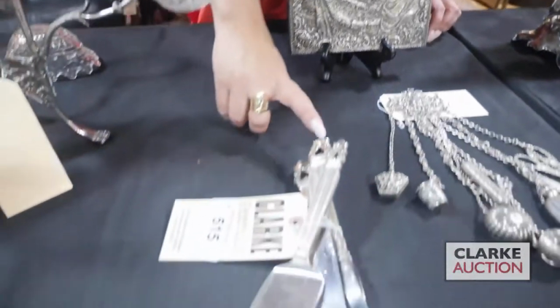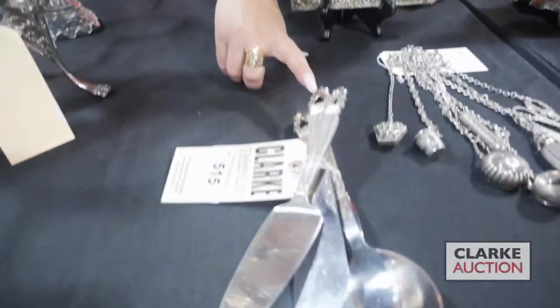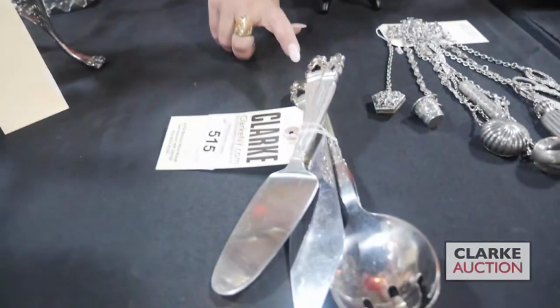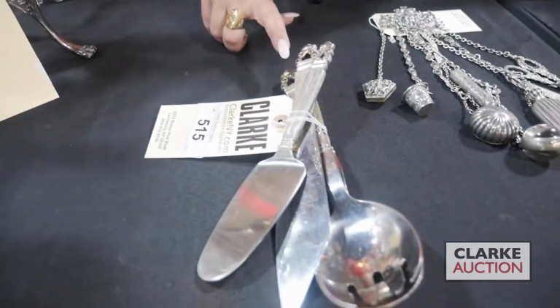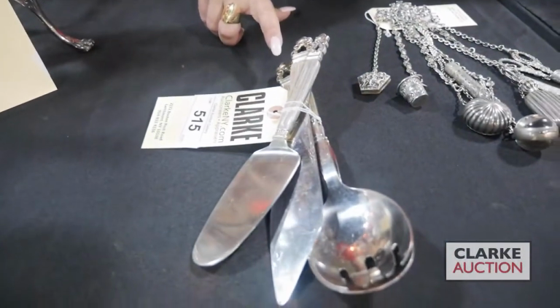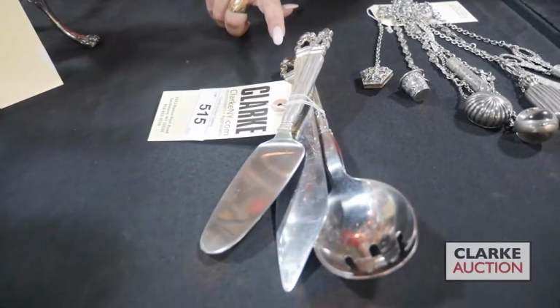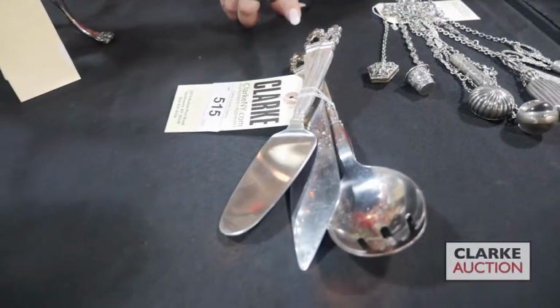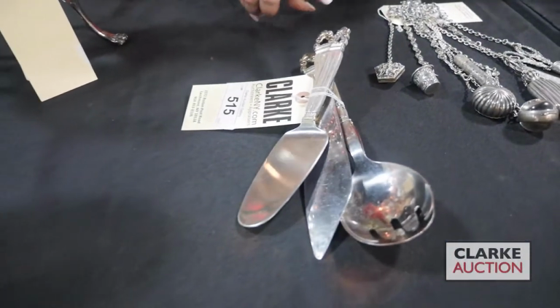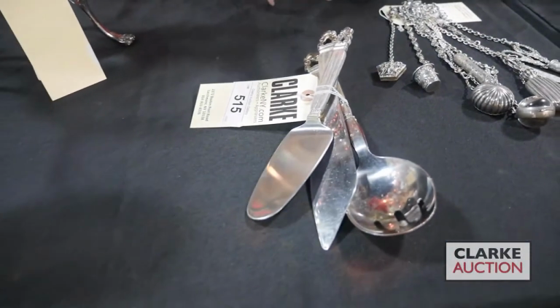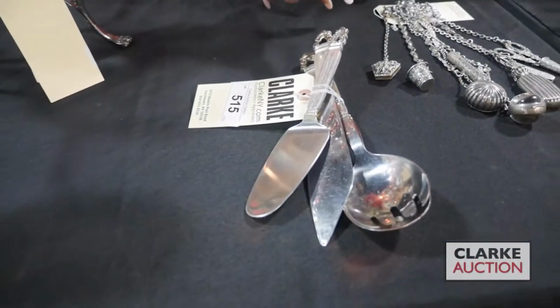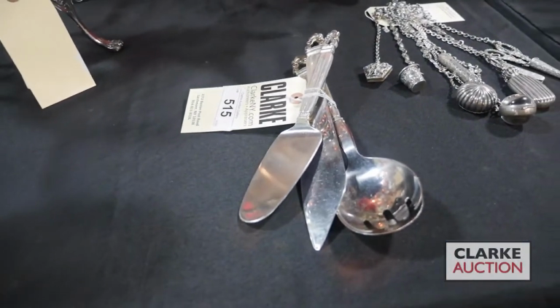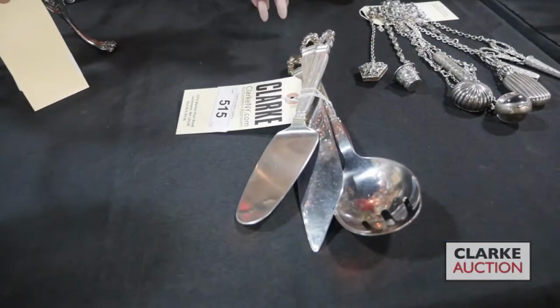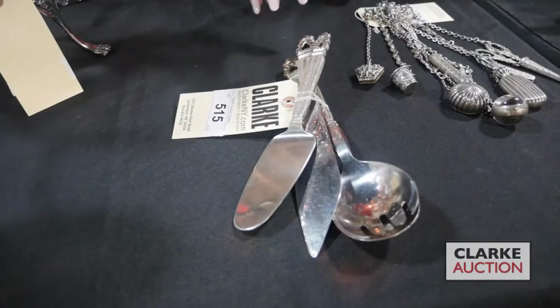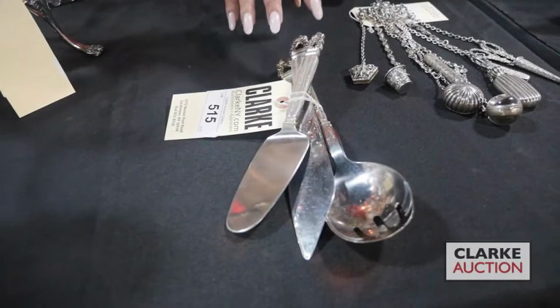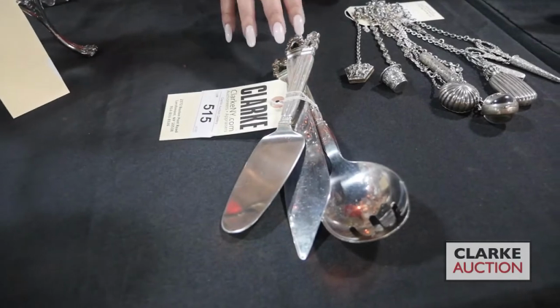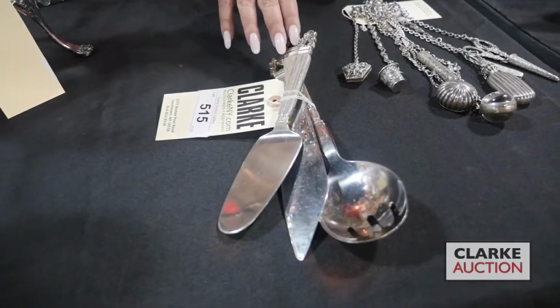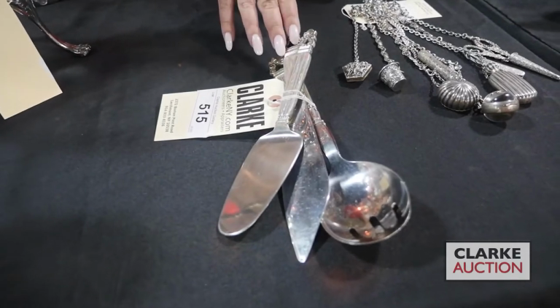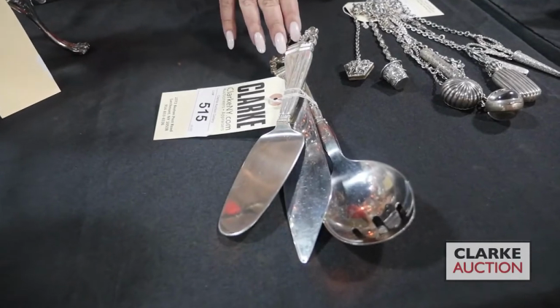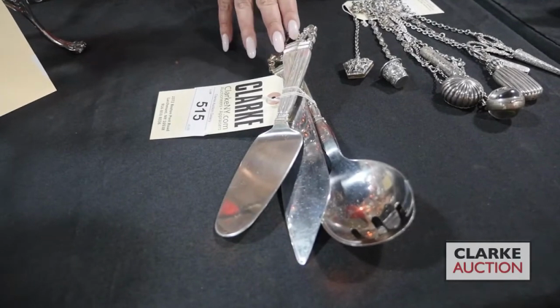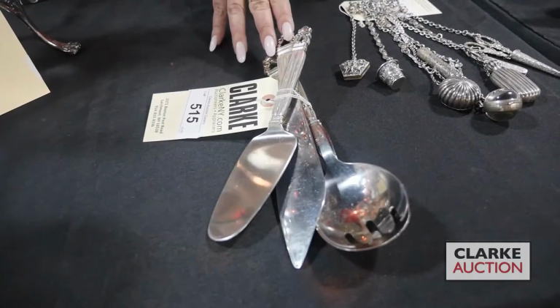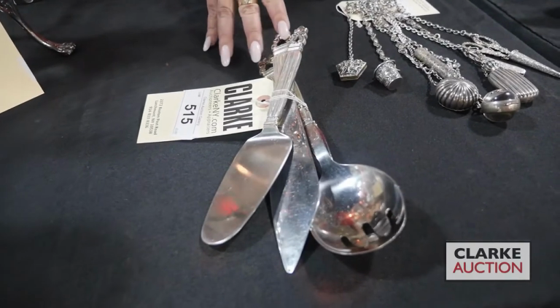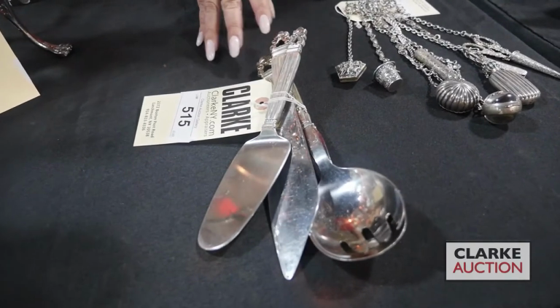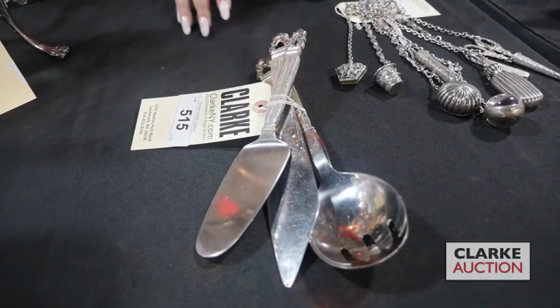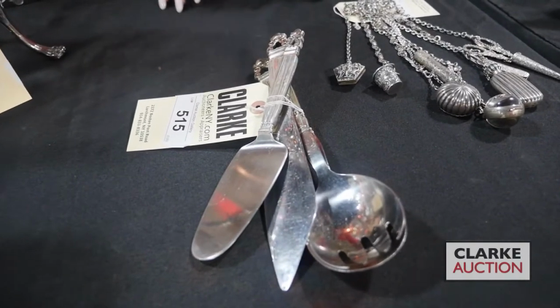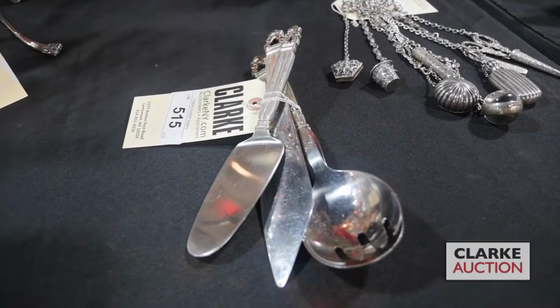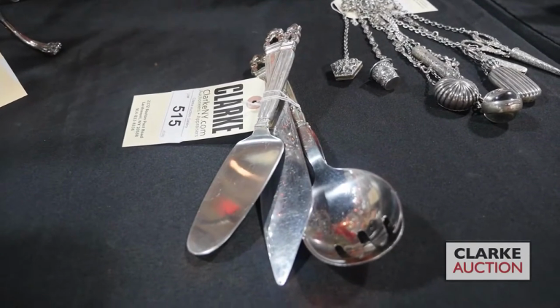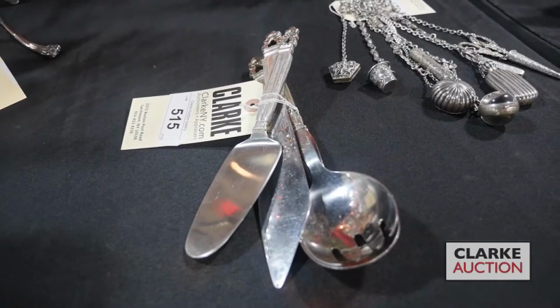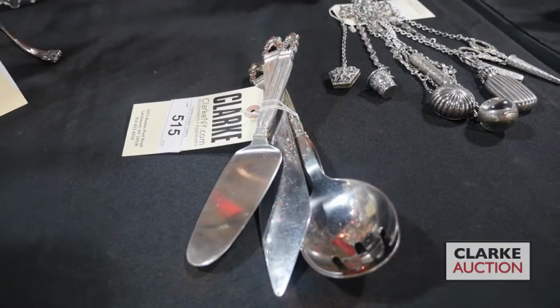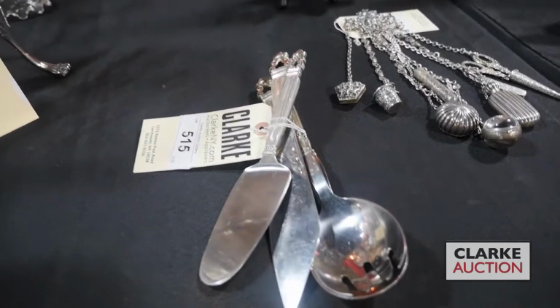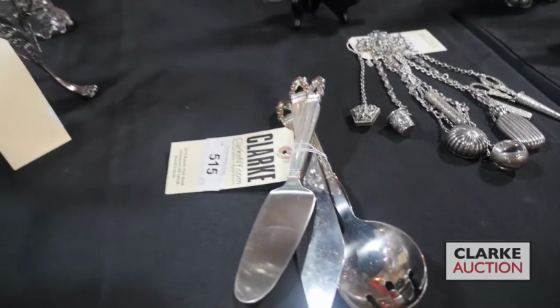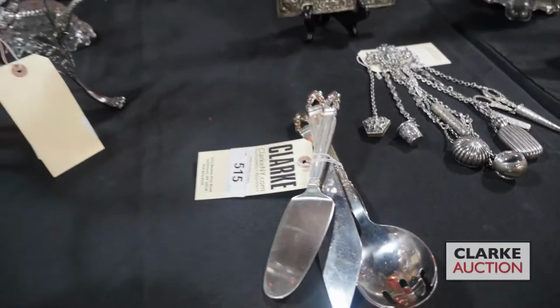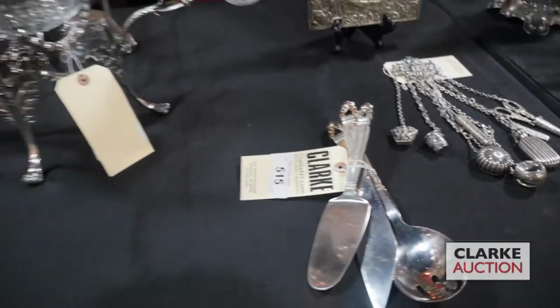We have this grouping of Danish silver serving pieces: a two-piece salad set and then two serving knives.